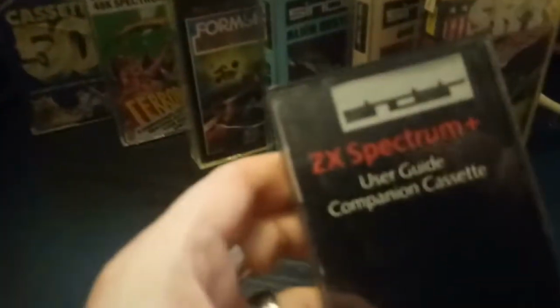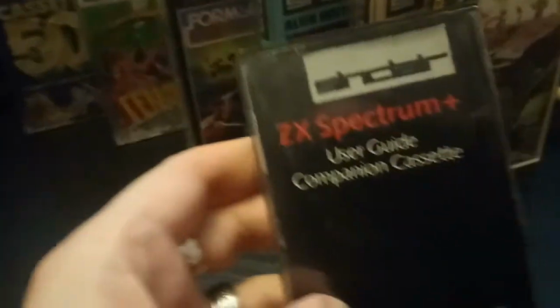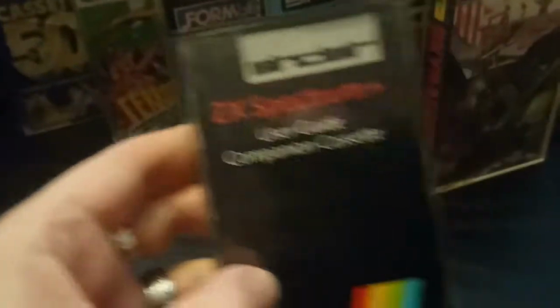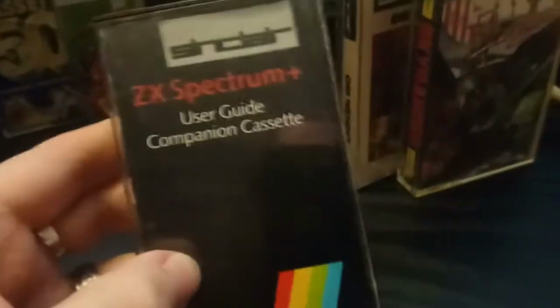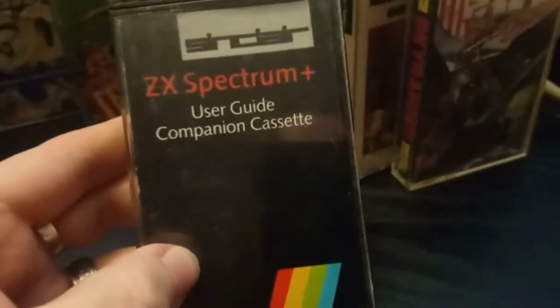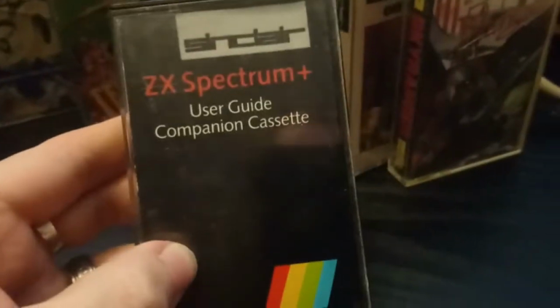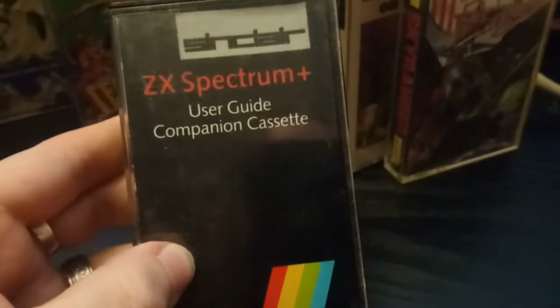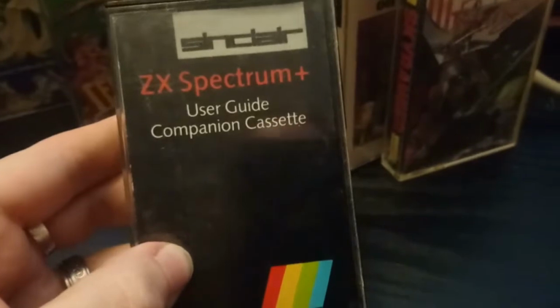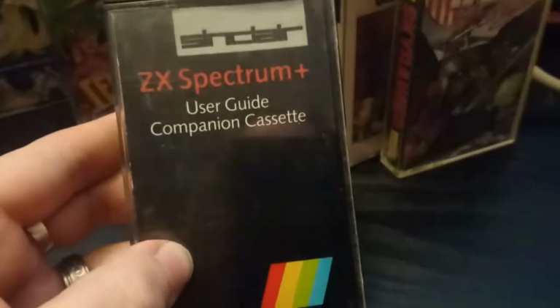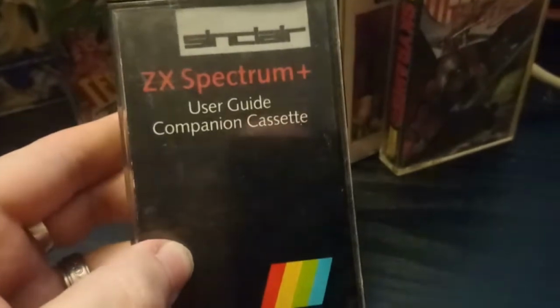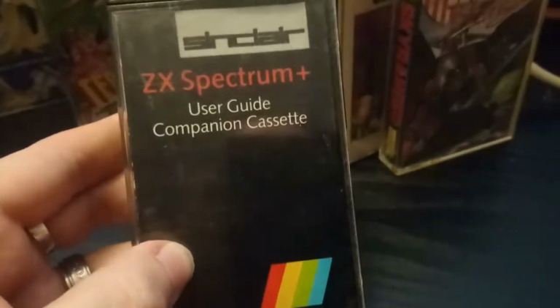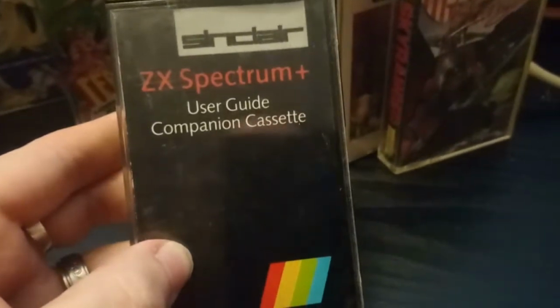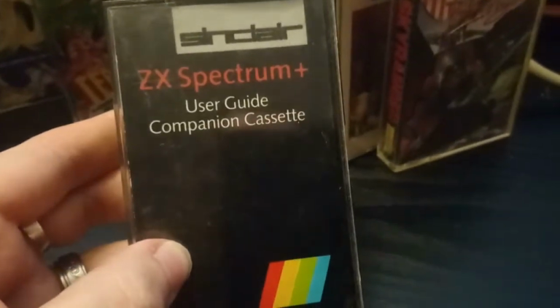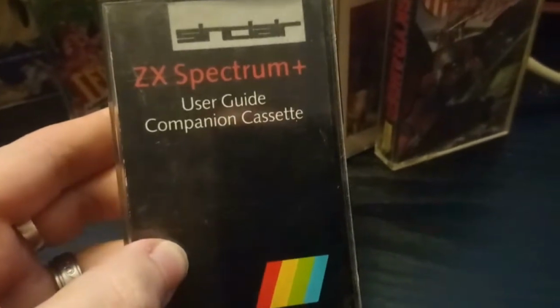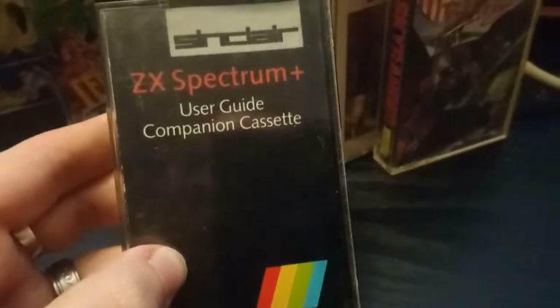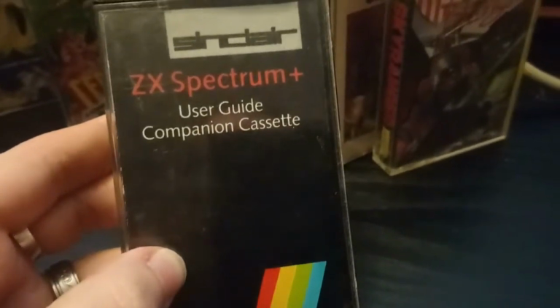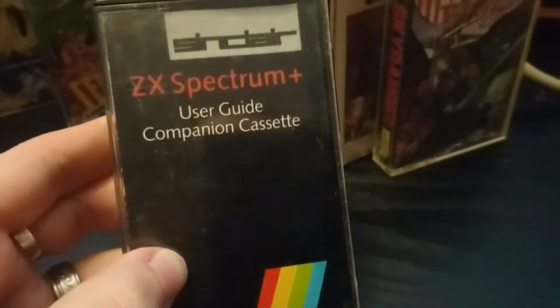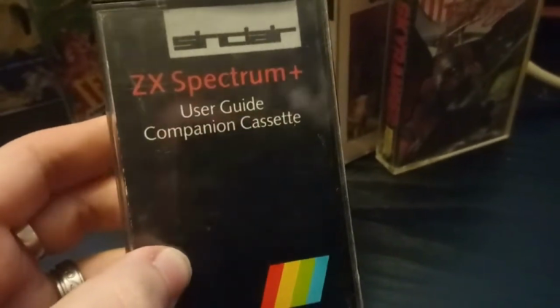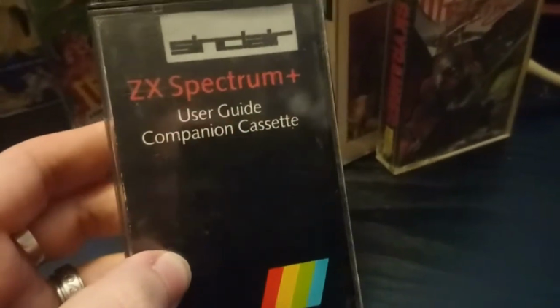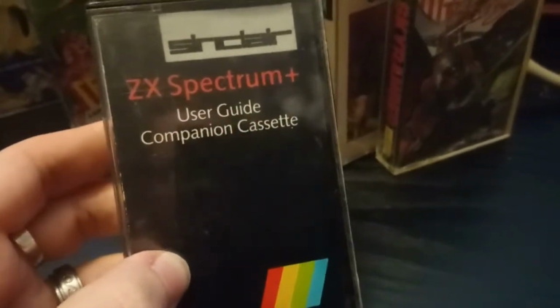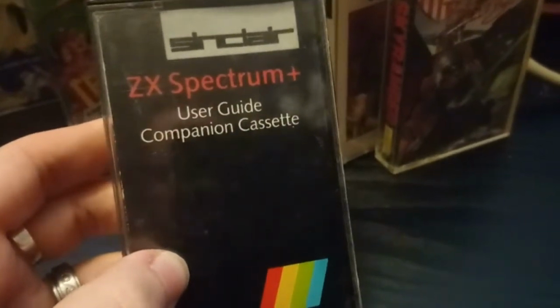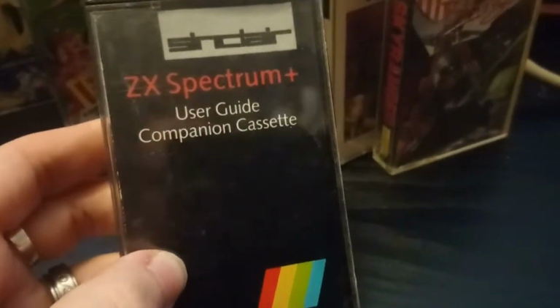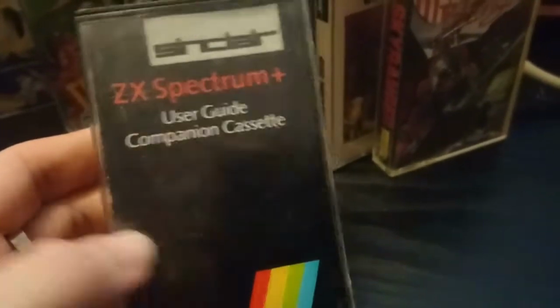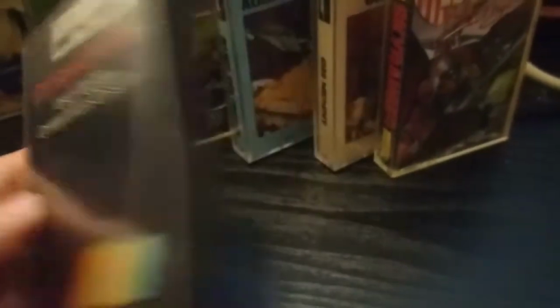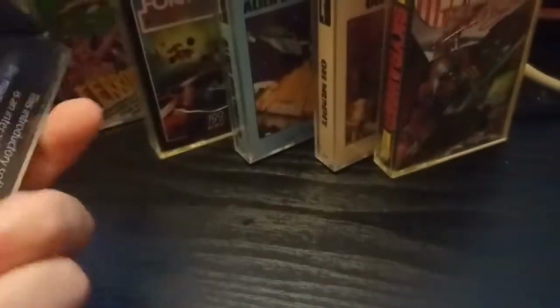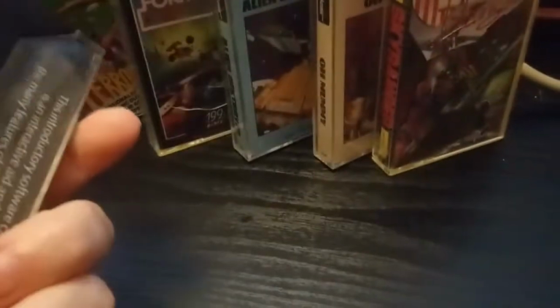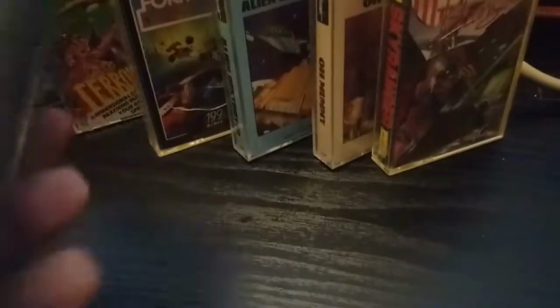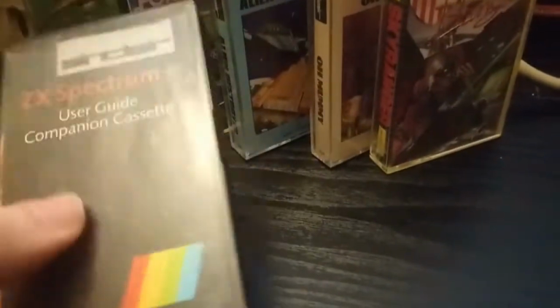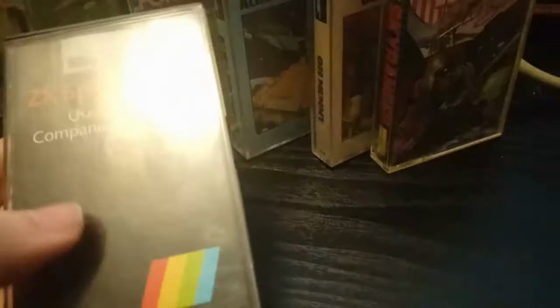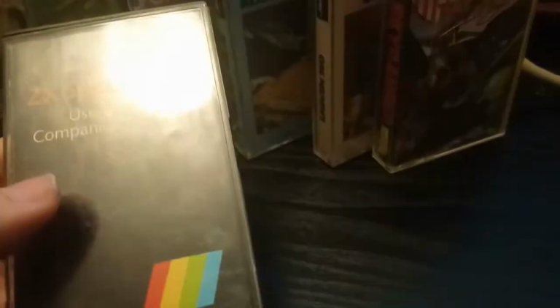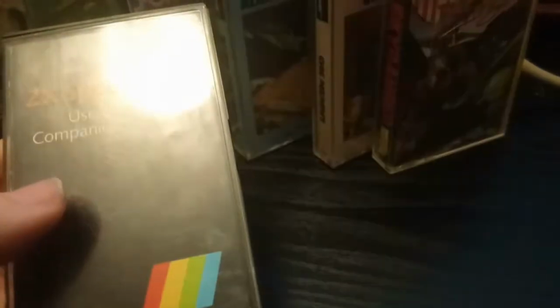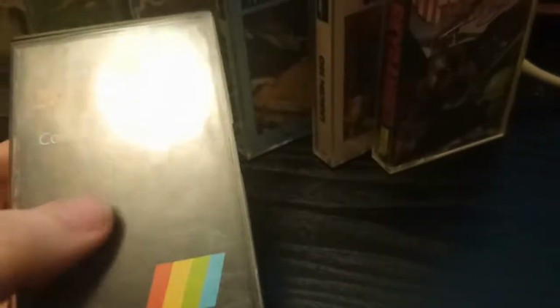The ZX Spectrum Plus User Guide companion cassette. Whatever.